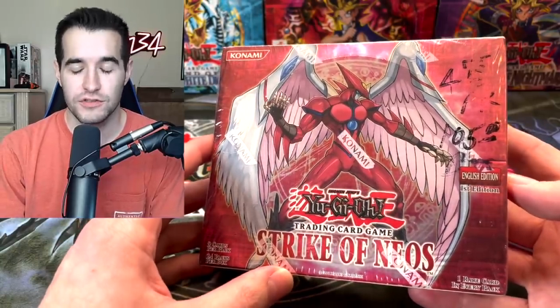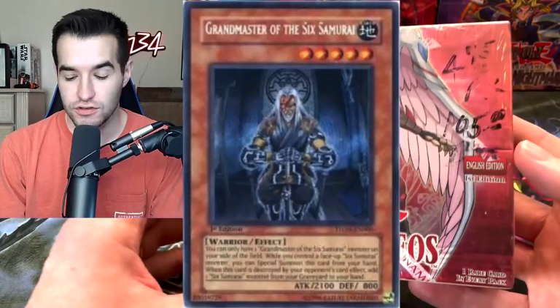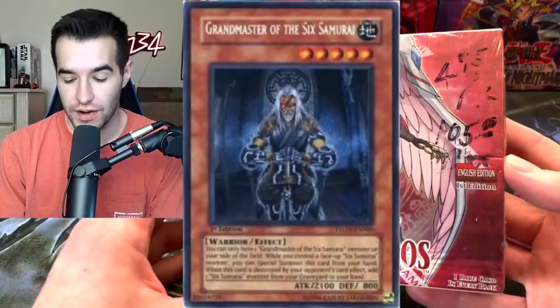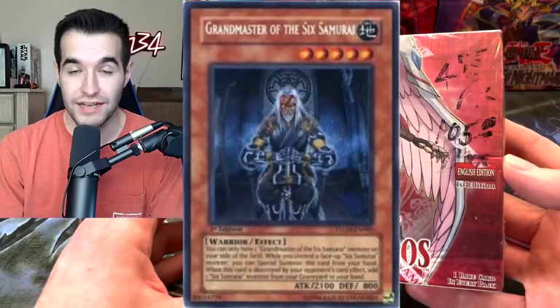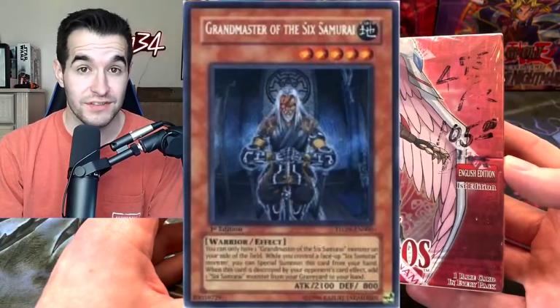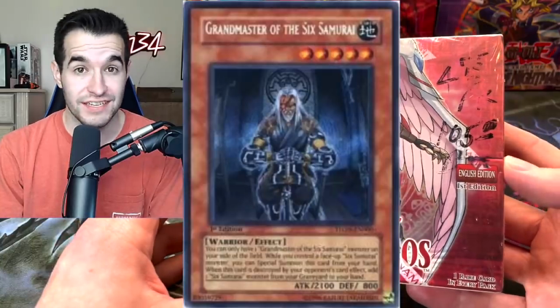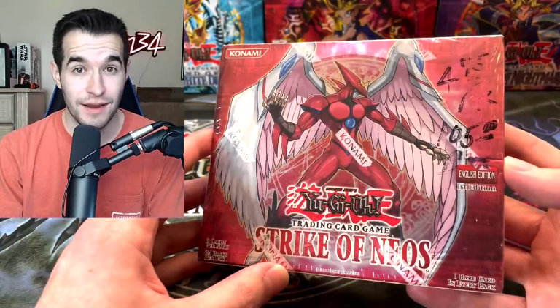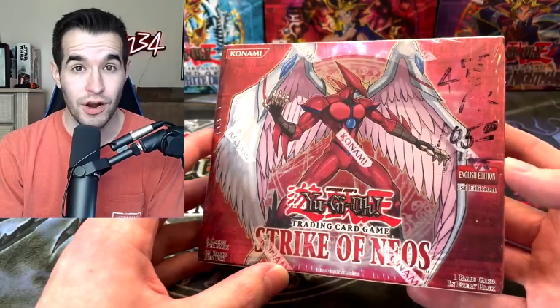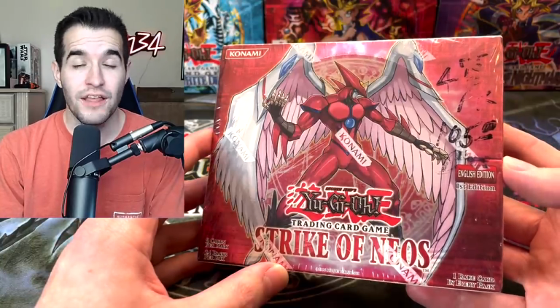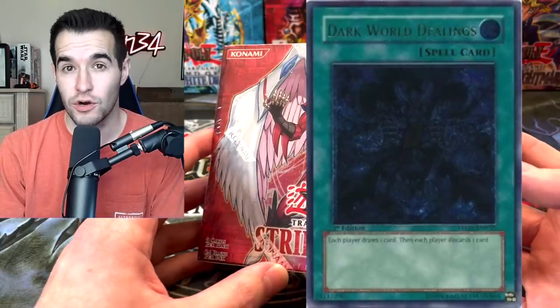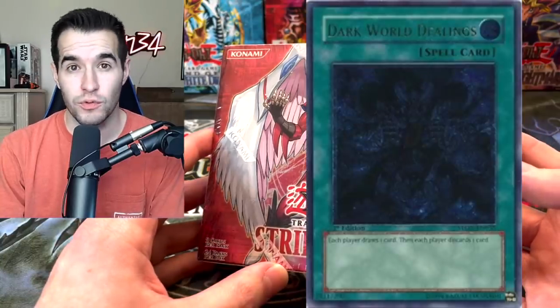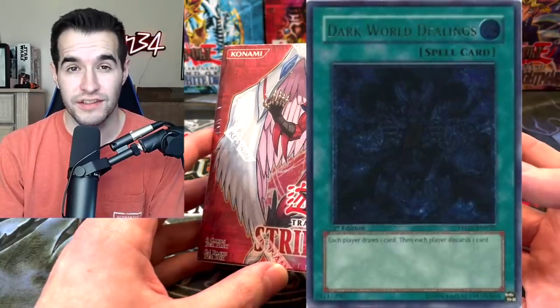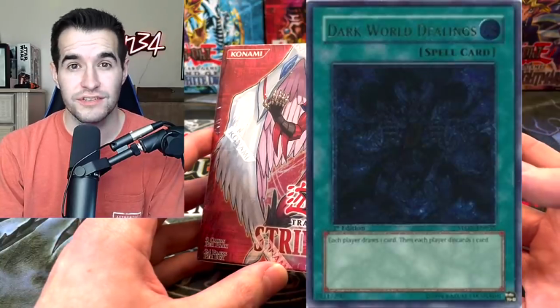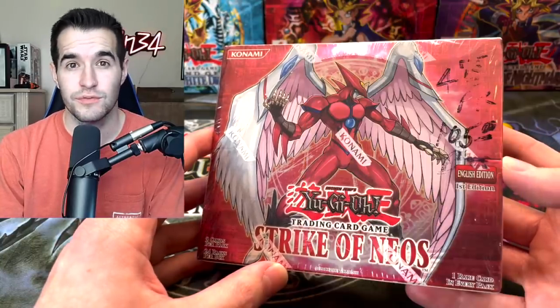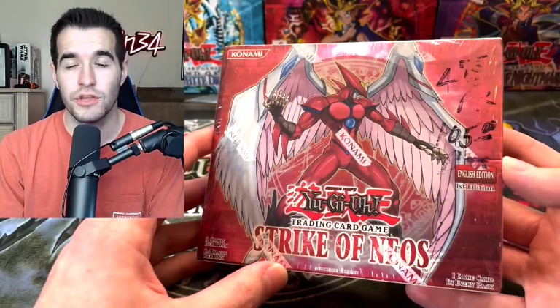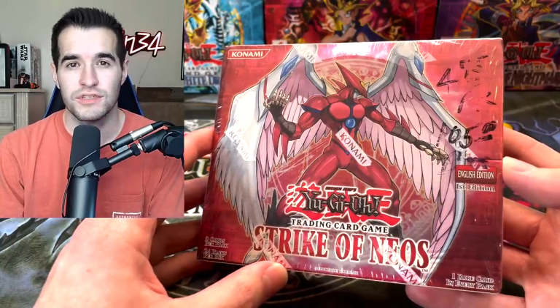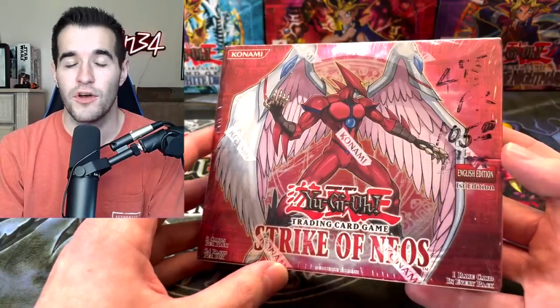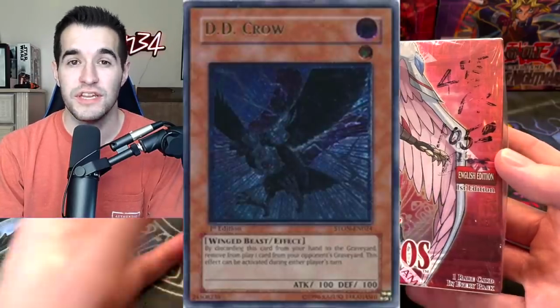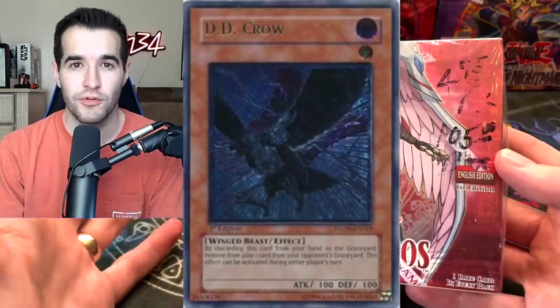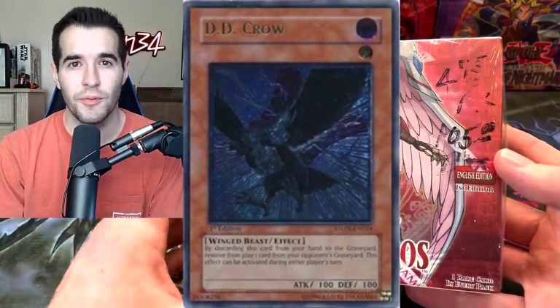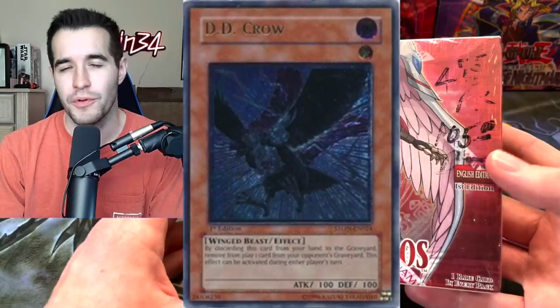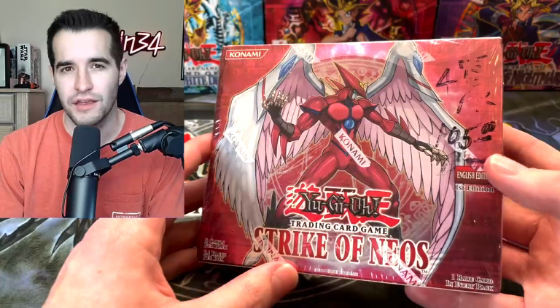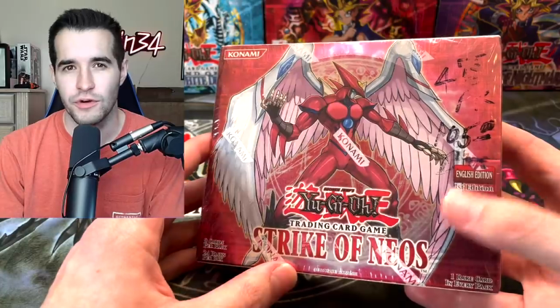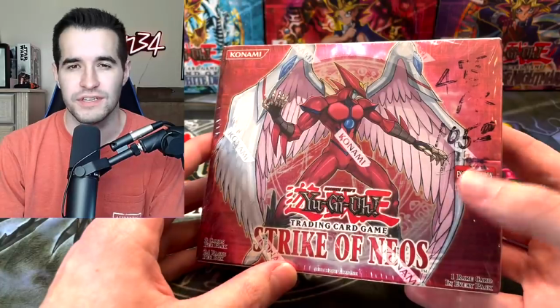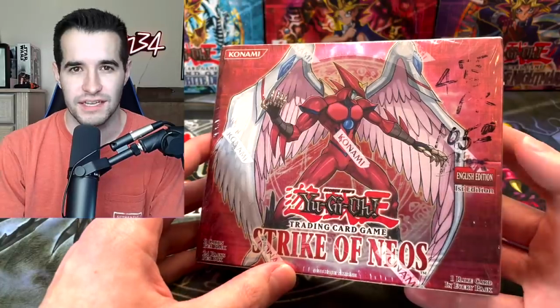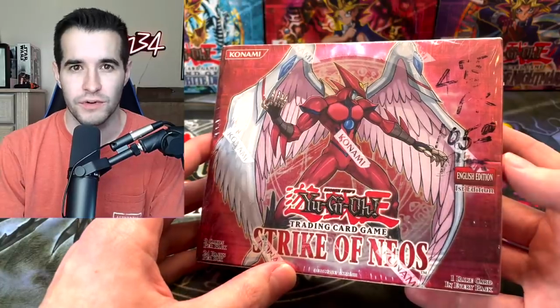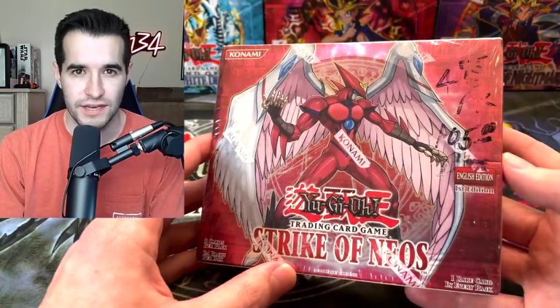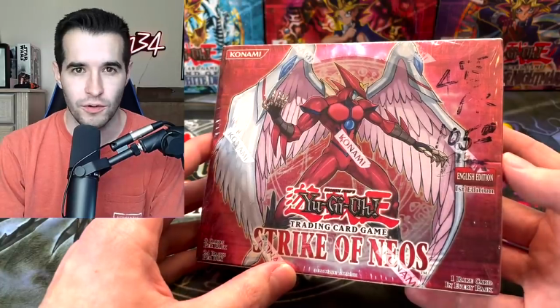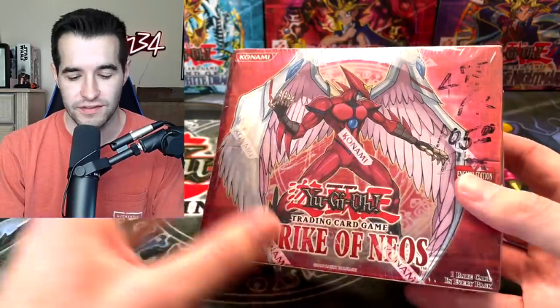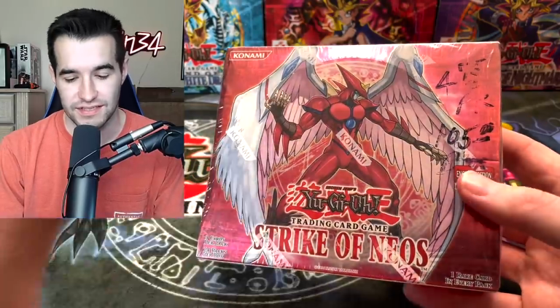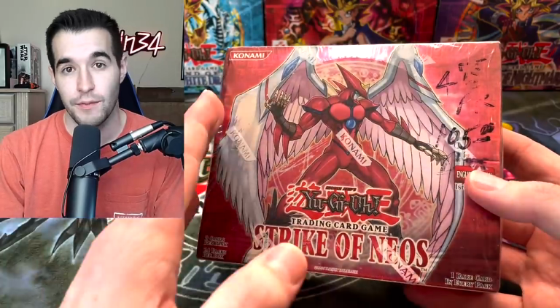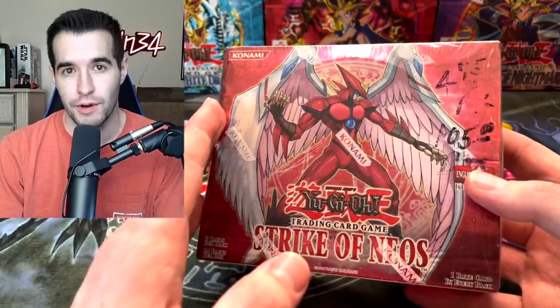There's also Grandmaster of the Sixth Samurai, Dark World Dealings, and some really cool stuff. Oh, and D.D. Crow, but we can't get the ulti because that's a retail ulti and this is a hobby box.